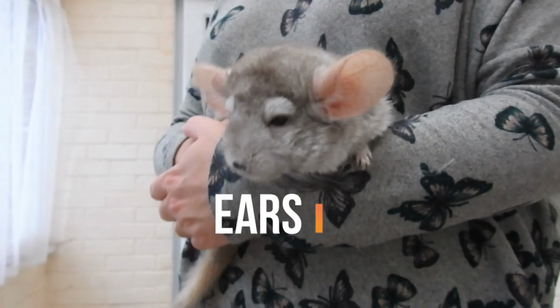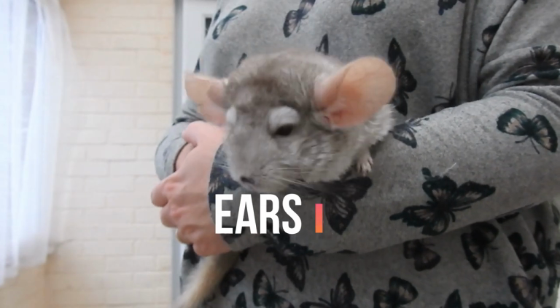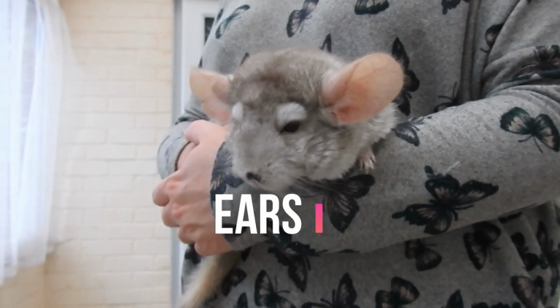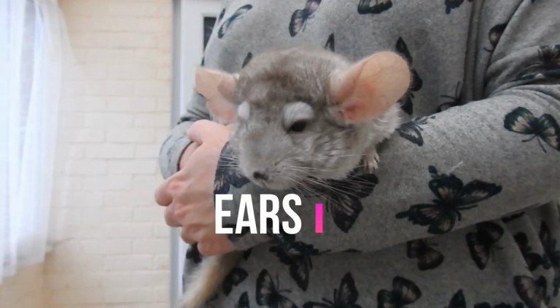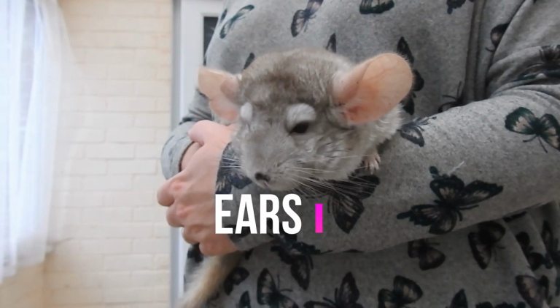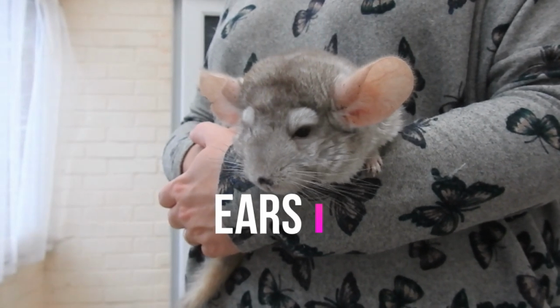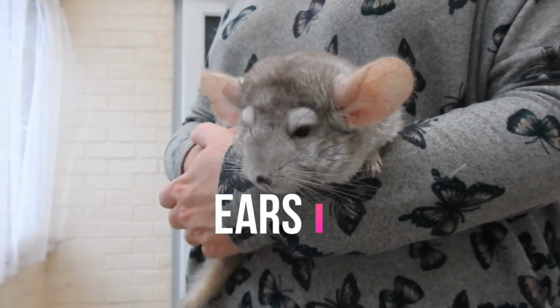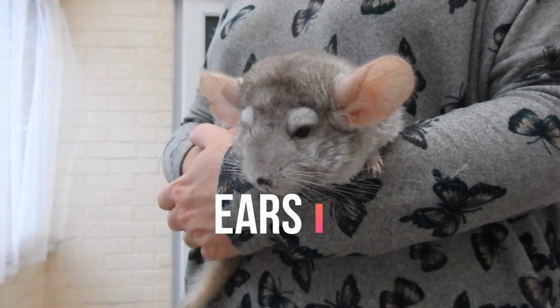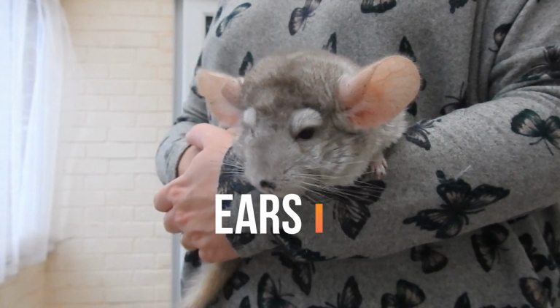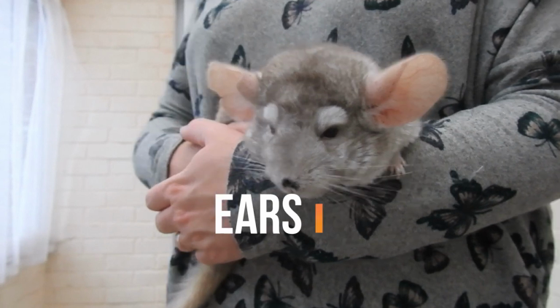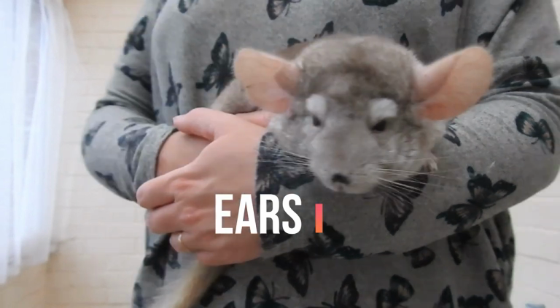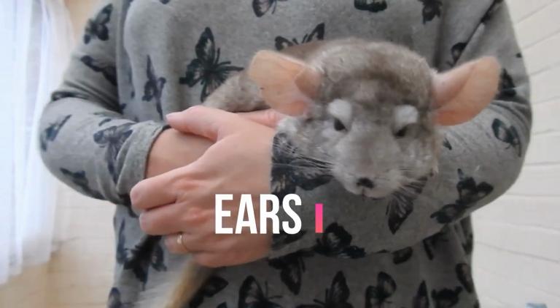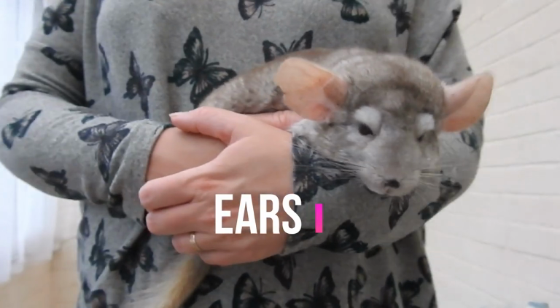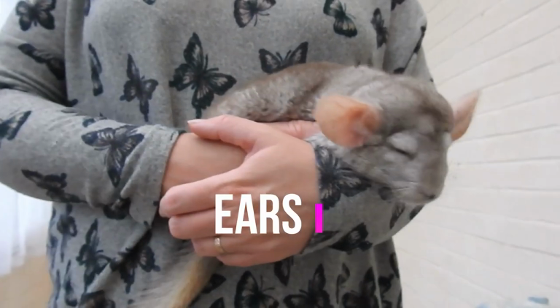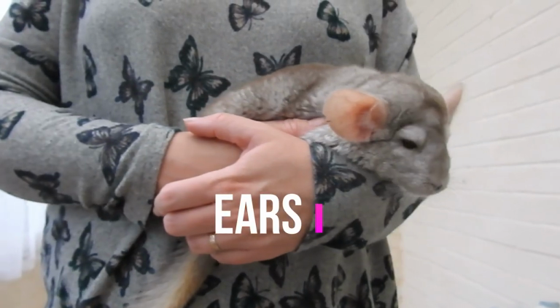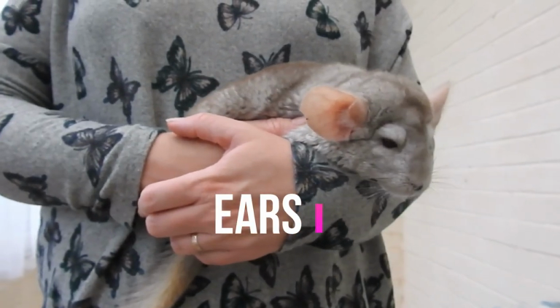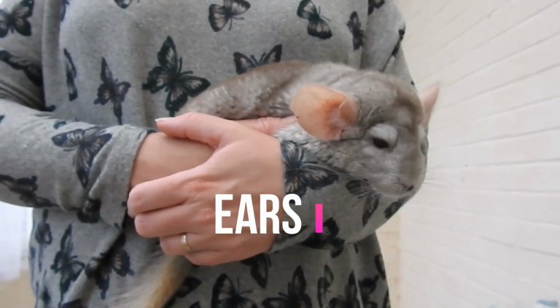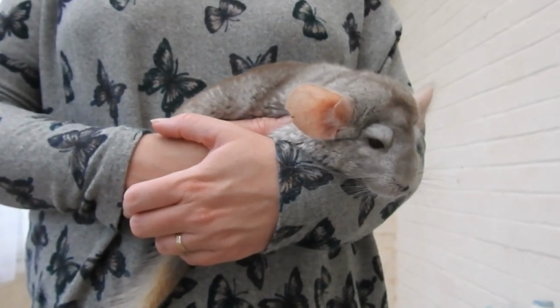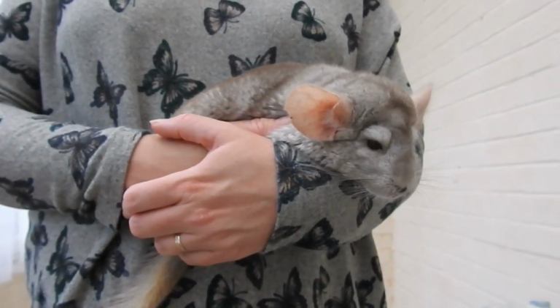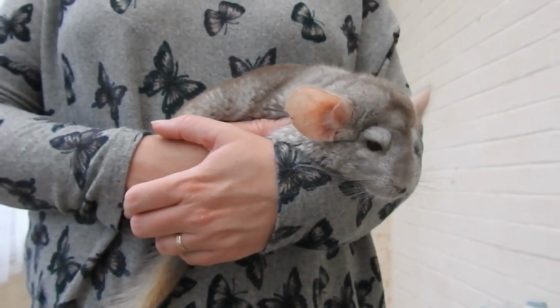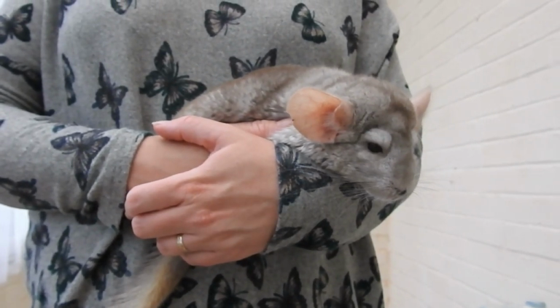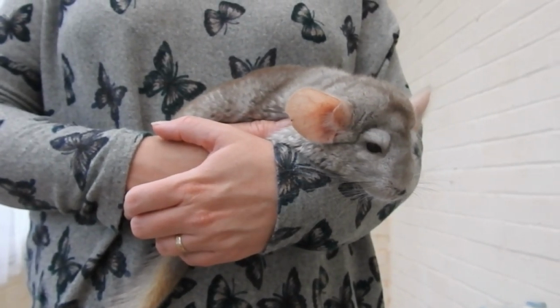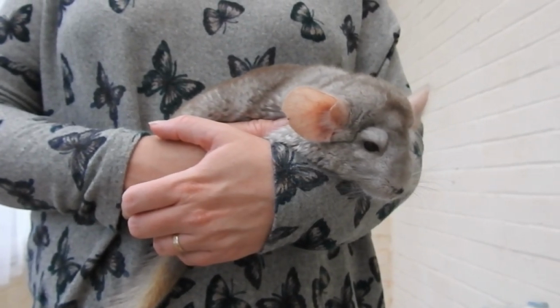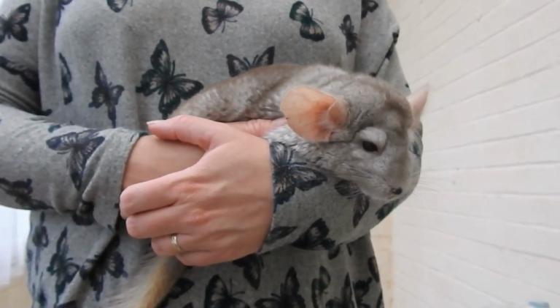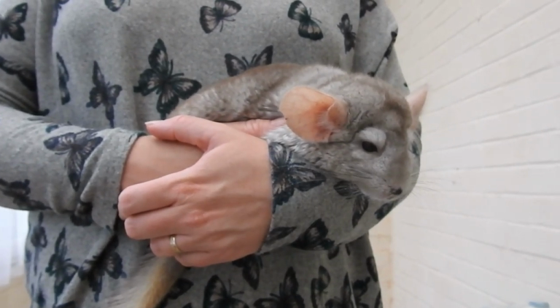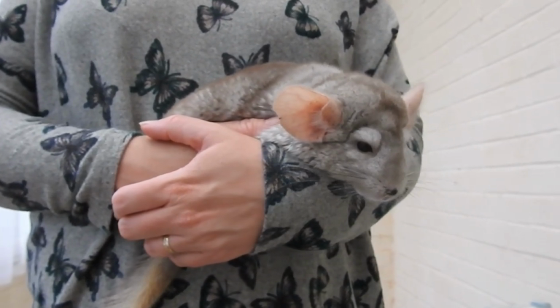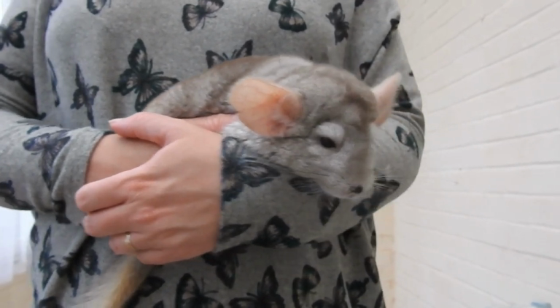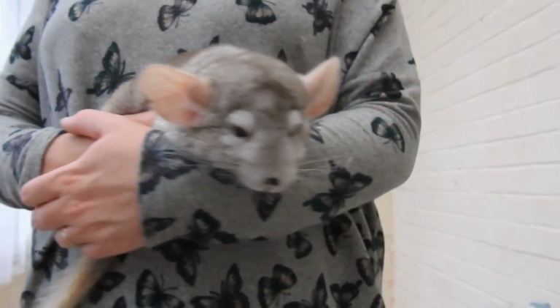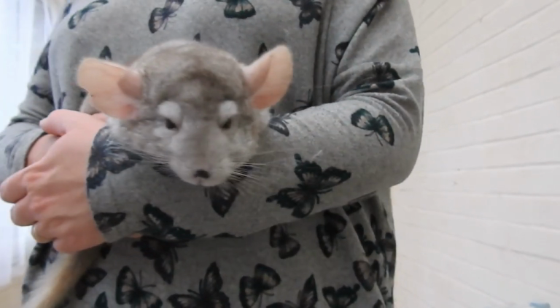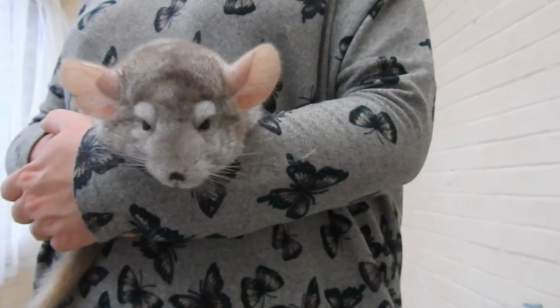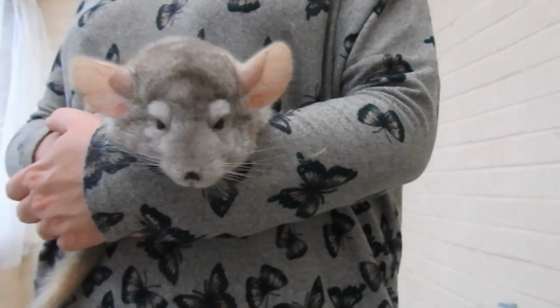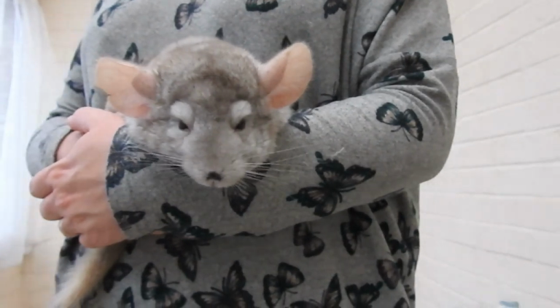Check the ears. Ears should be clean and free from discharge. If there's discharge, obviously see your vet.